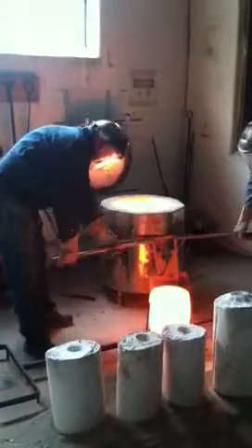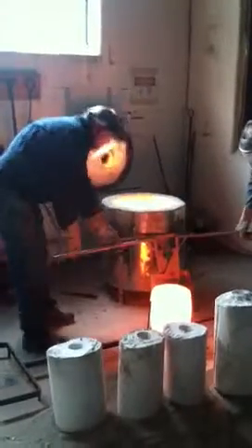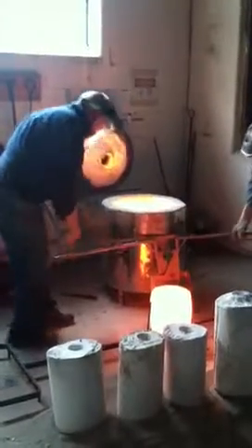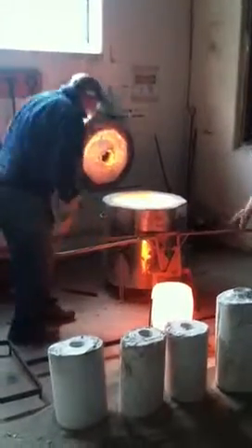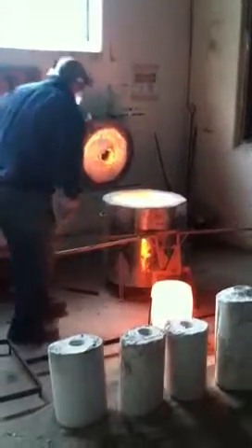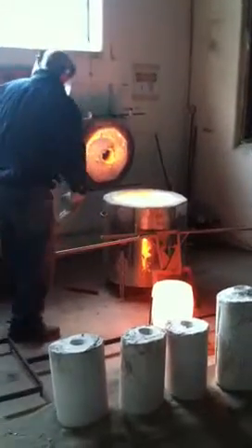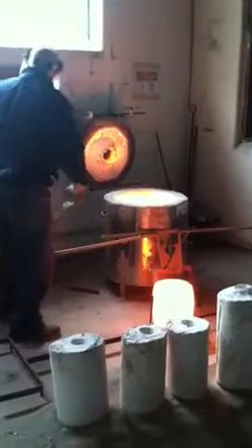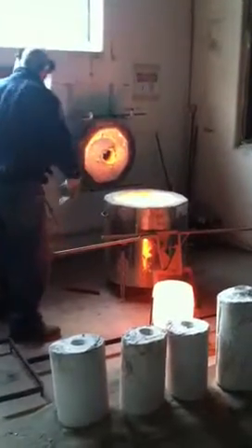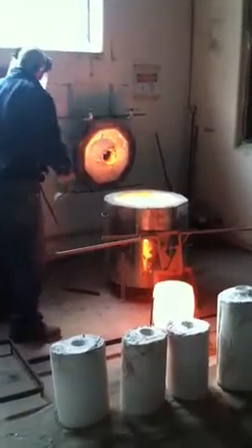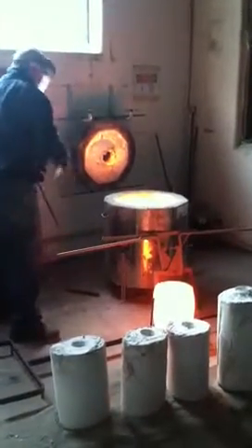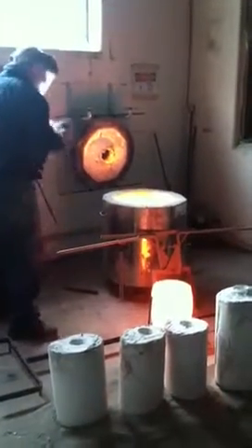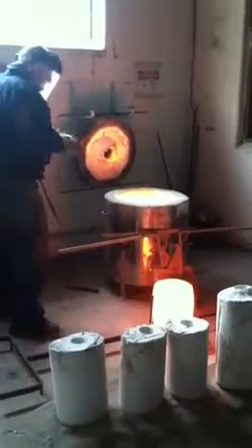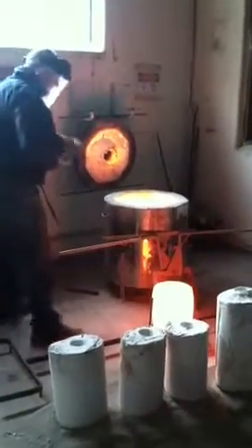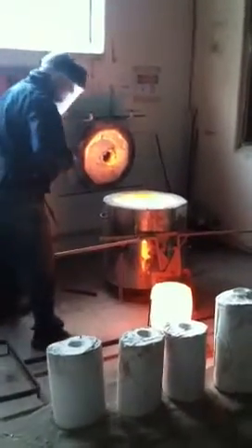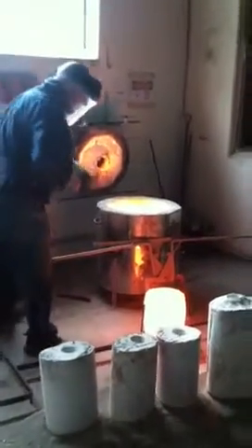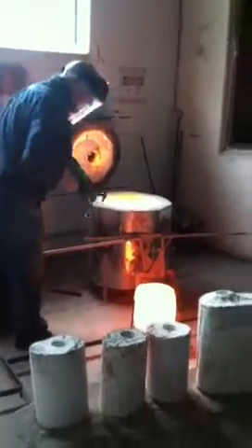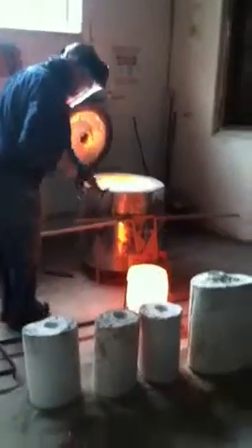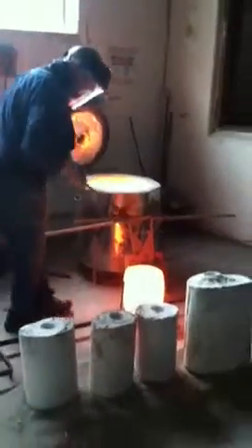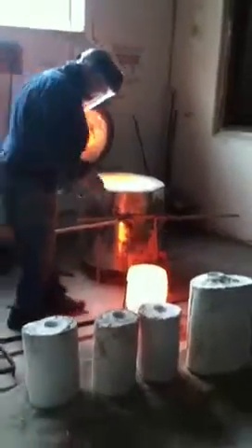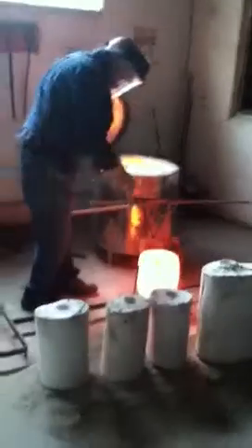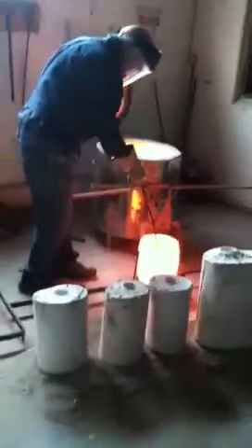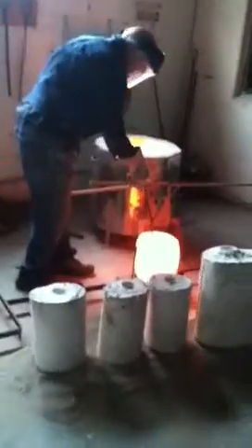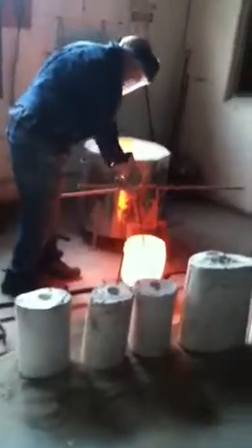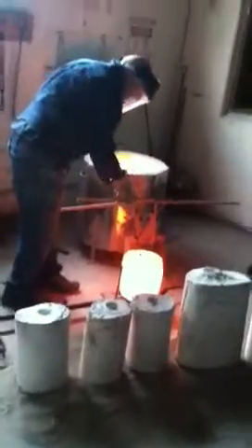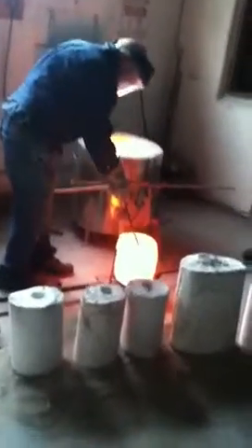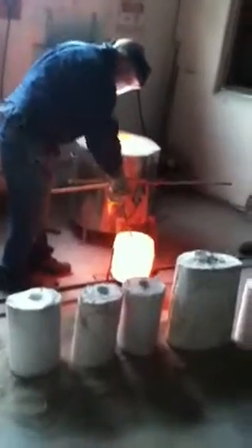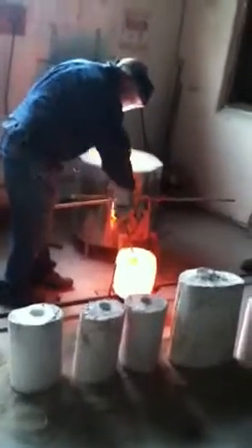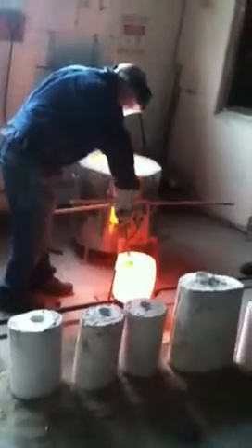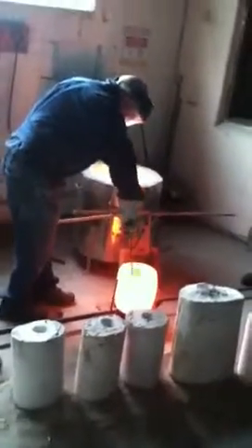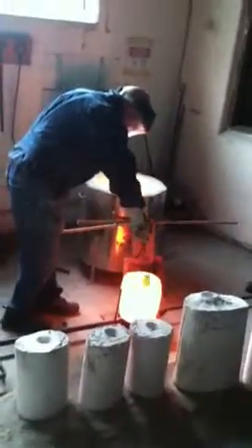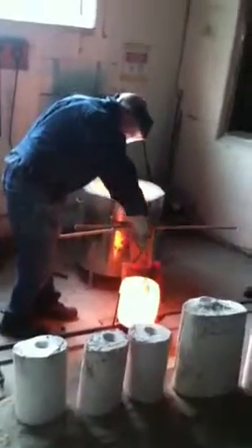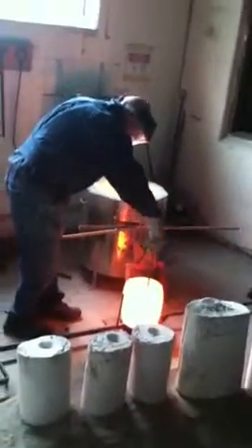Now I'm going to skim the impurities off the top. And there are a bunch.